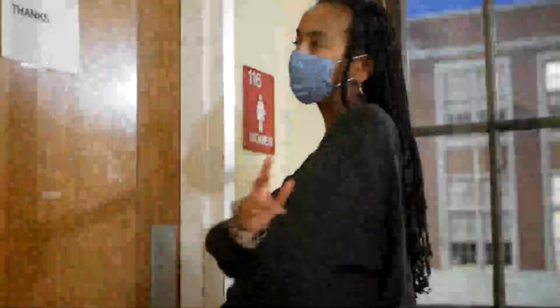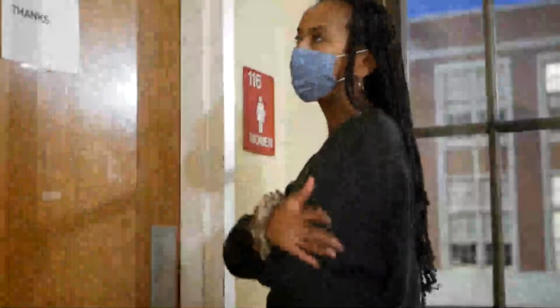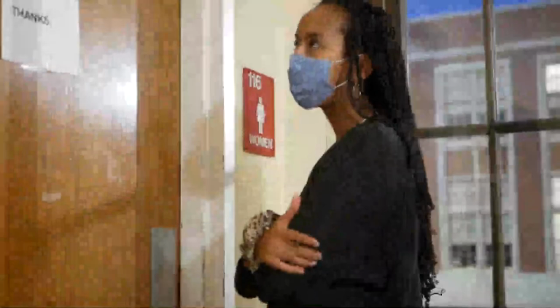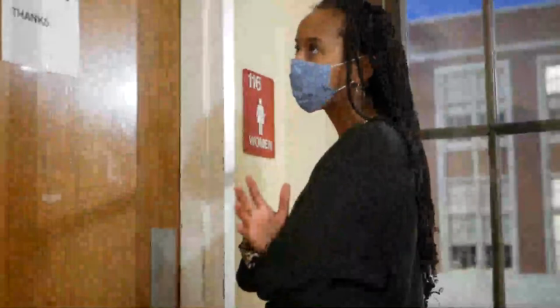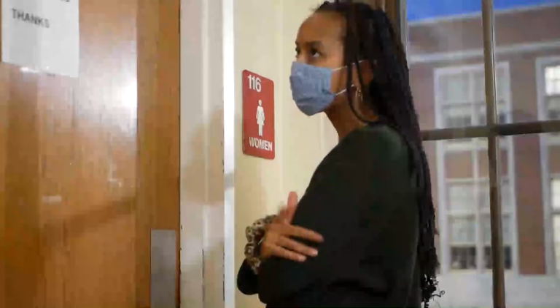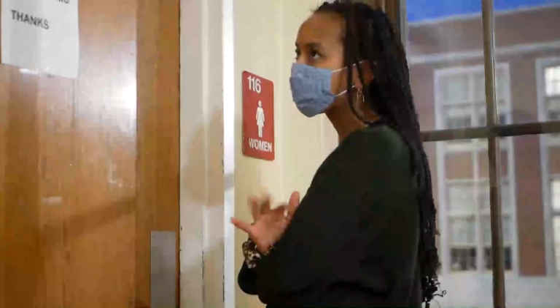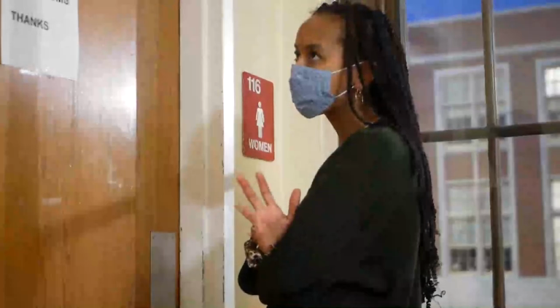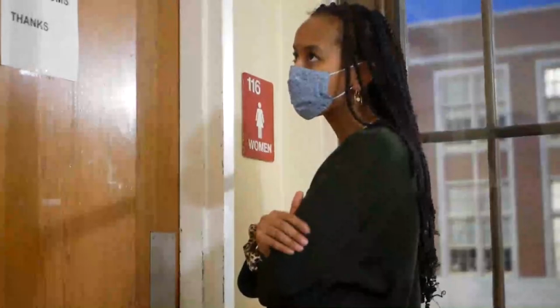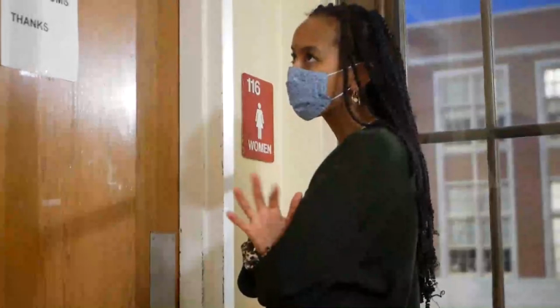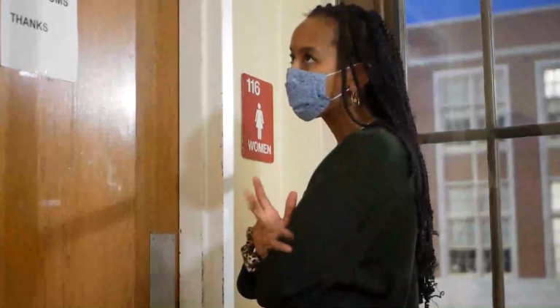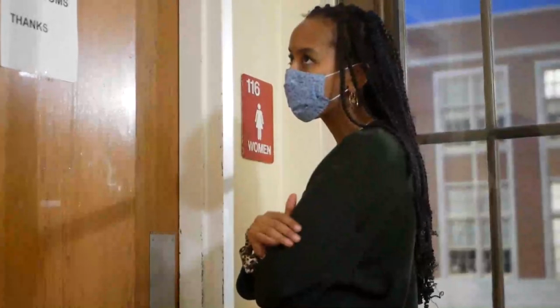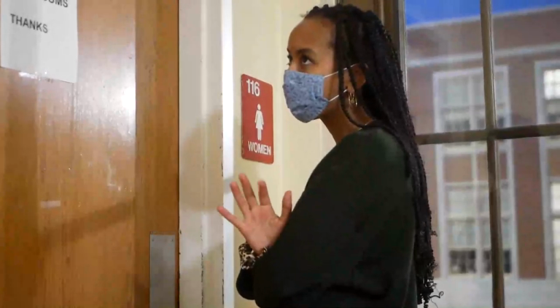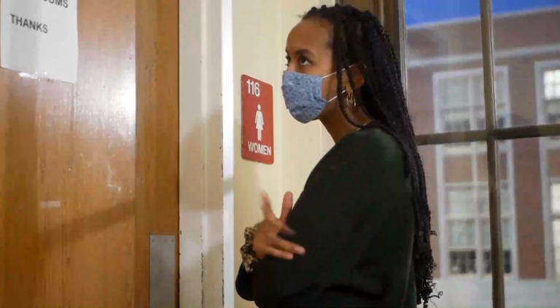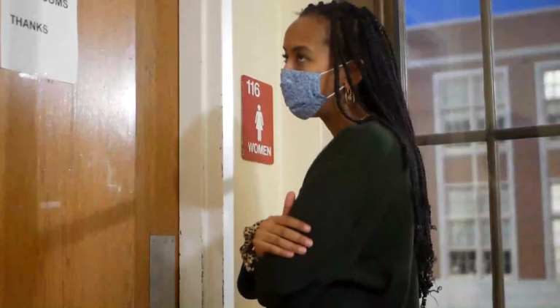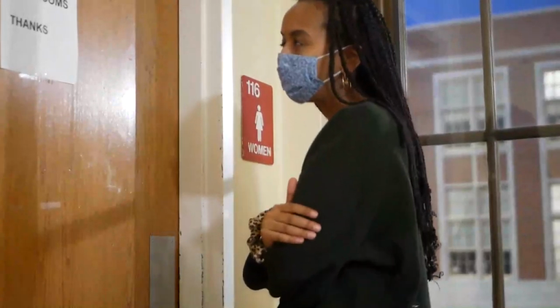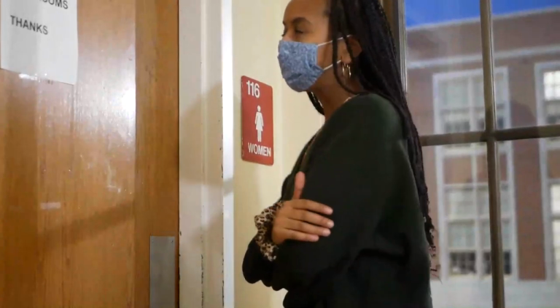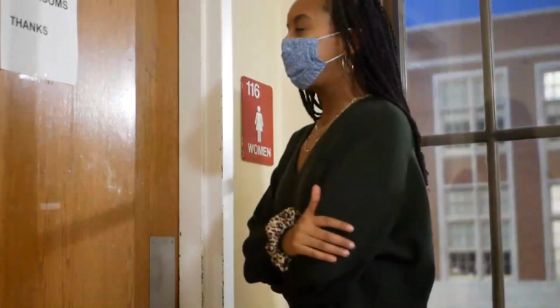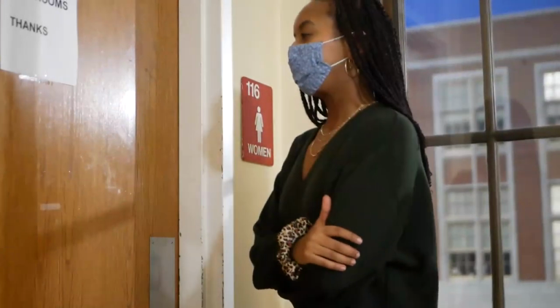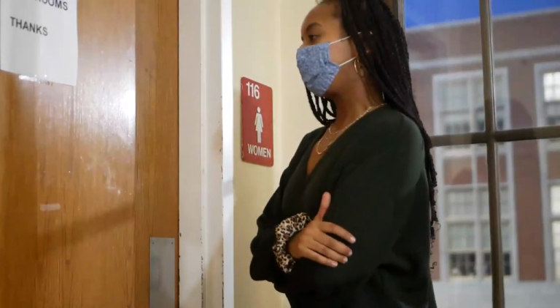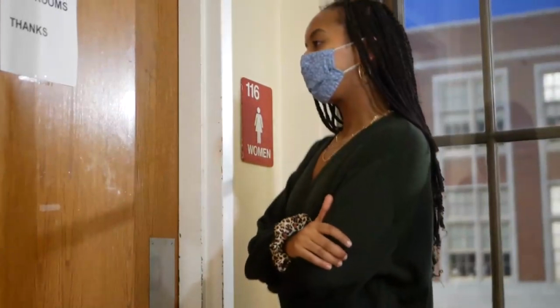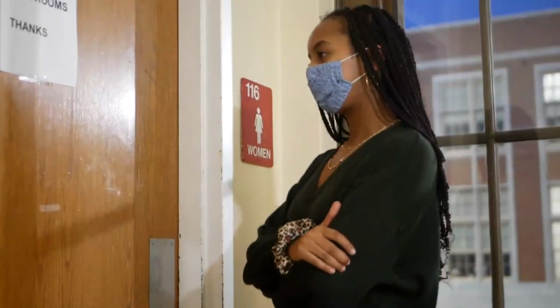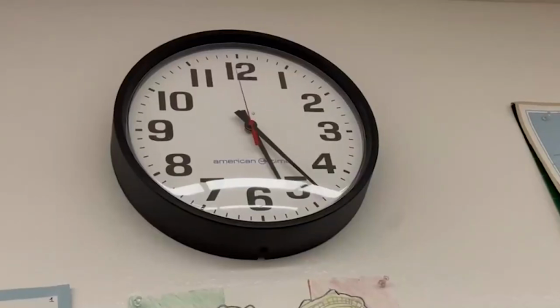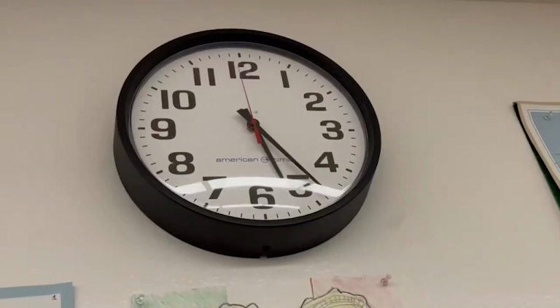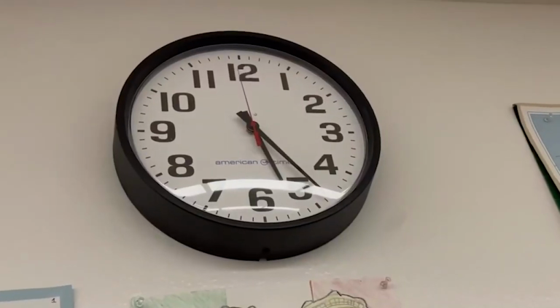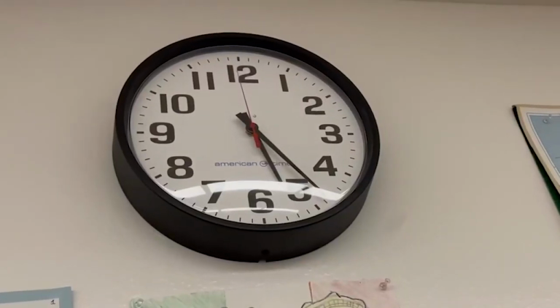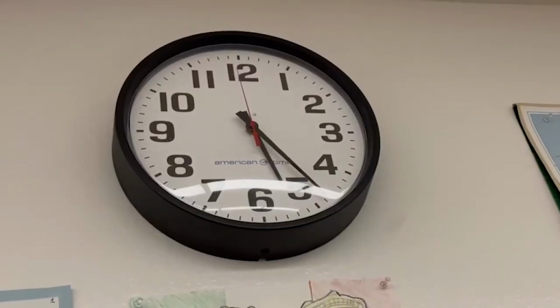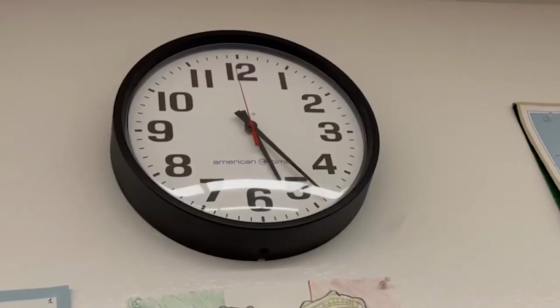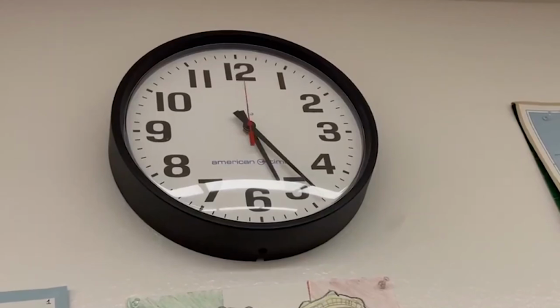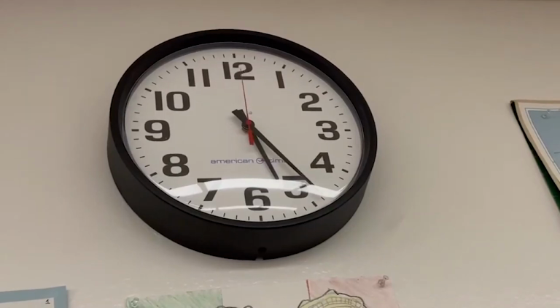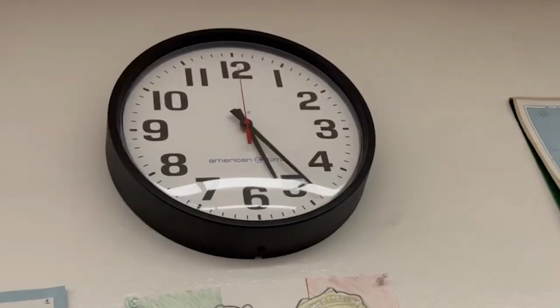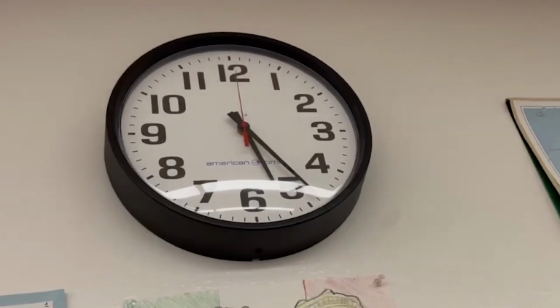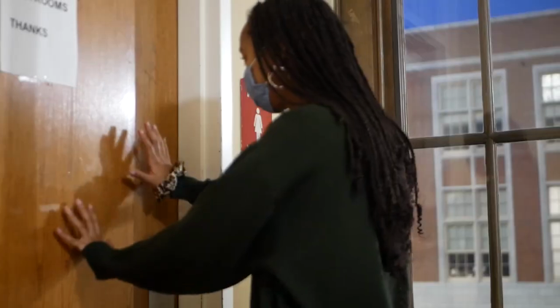Your teacher will communicate with the admins monitoring the hallways and let you know when it is safe to use the bathroom.